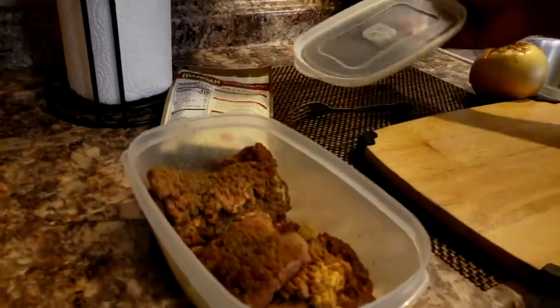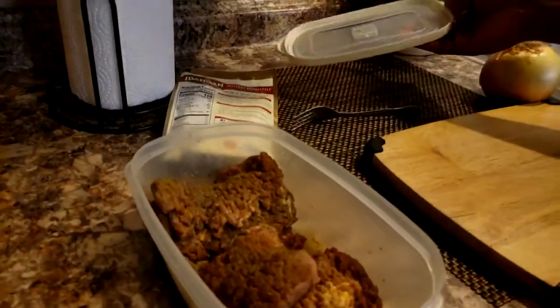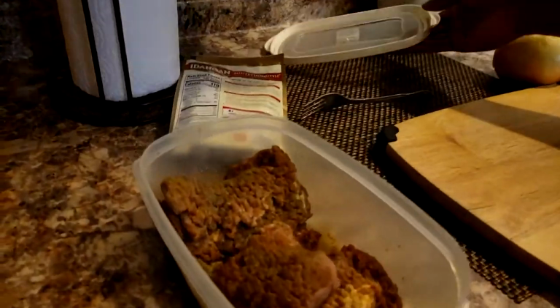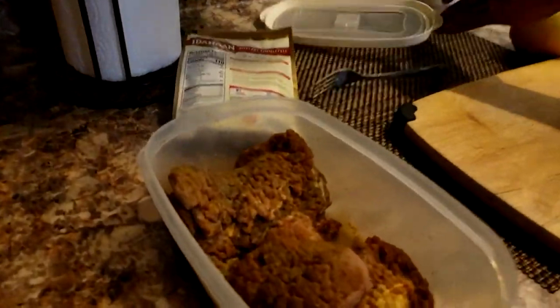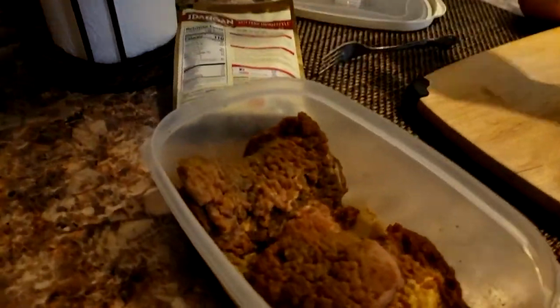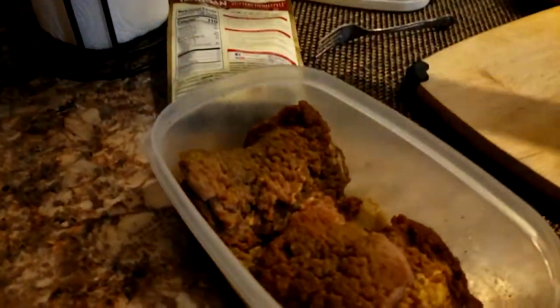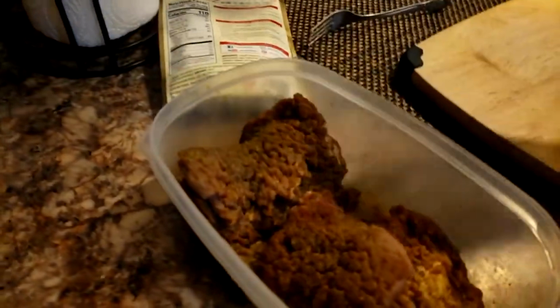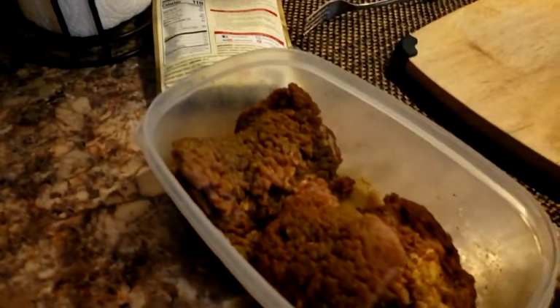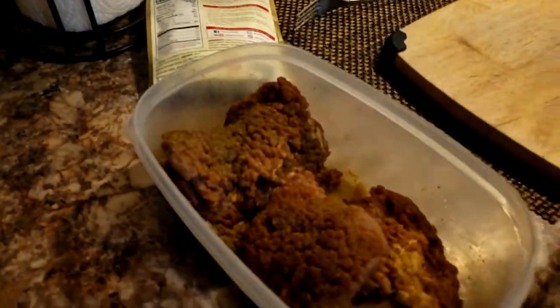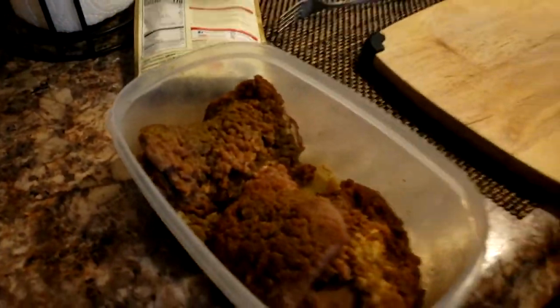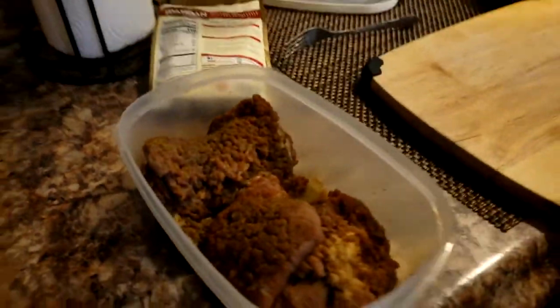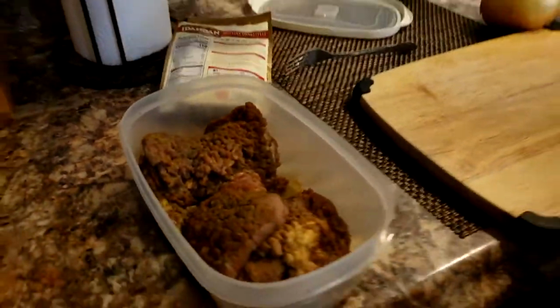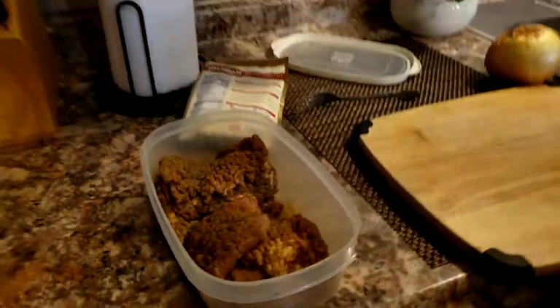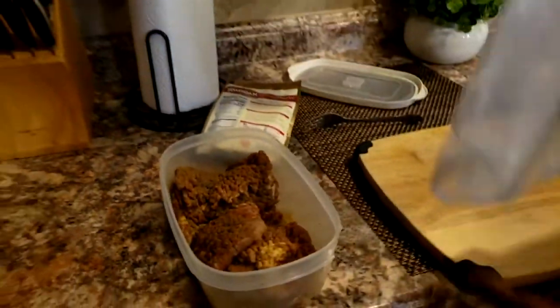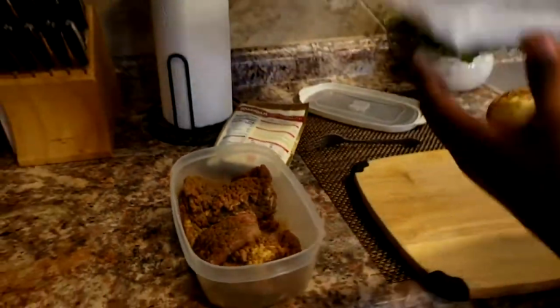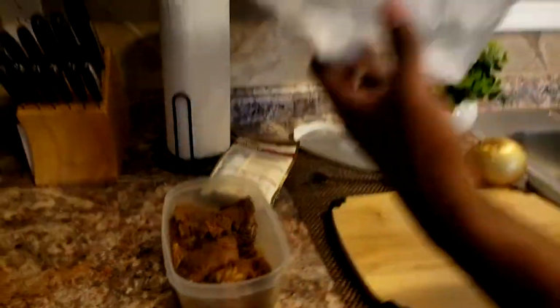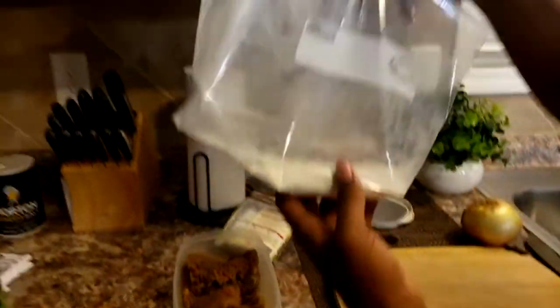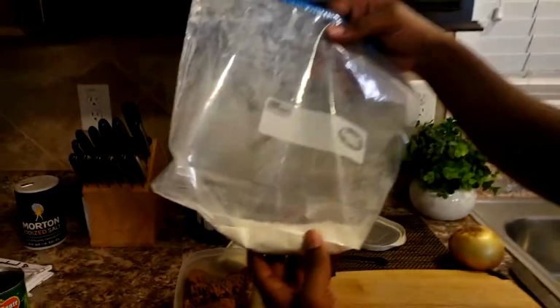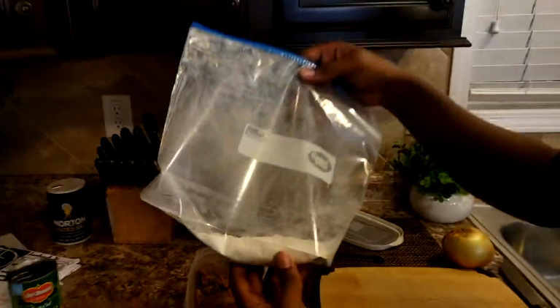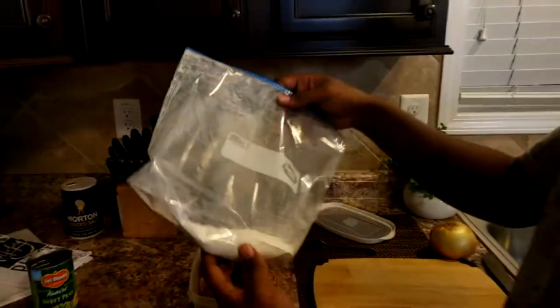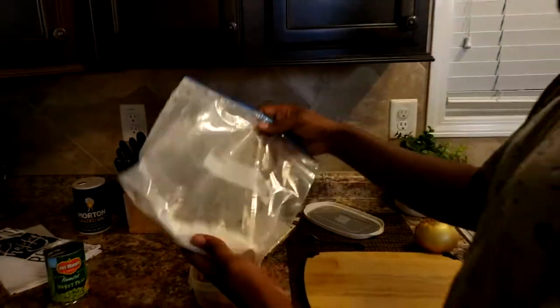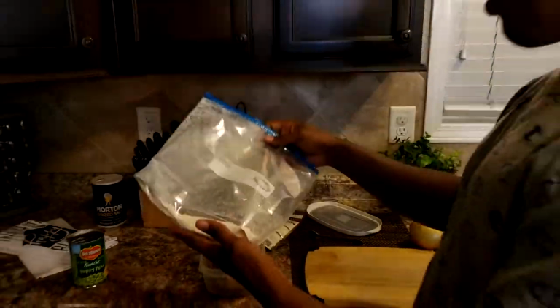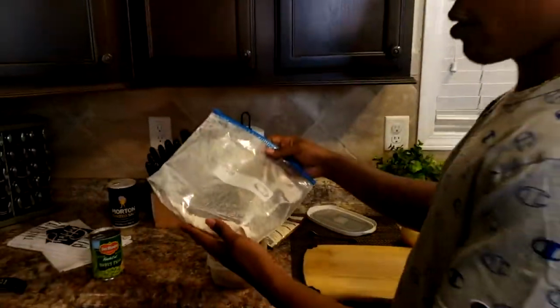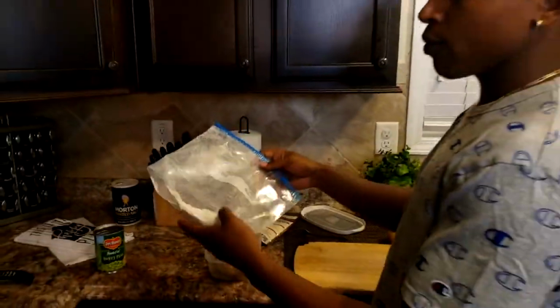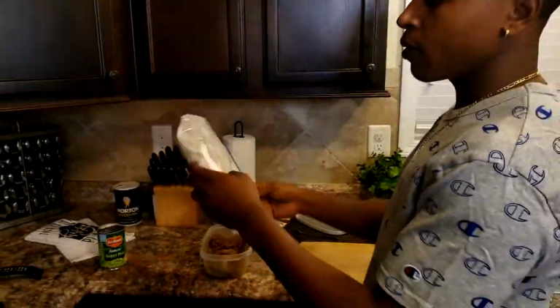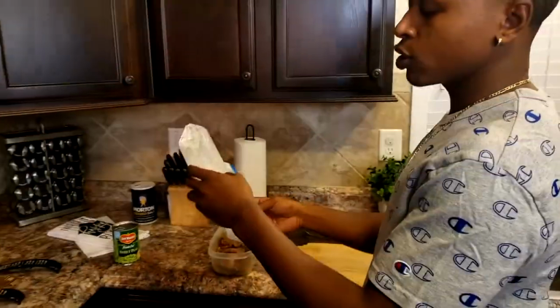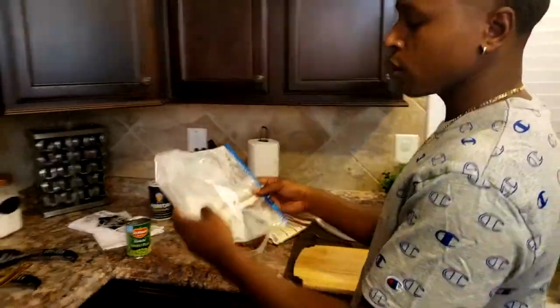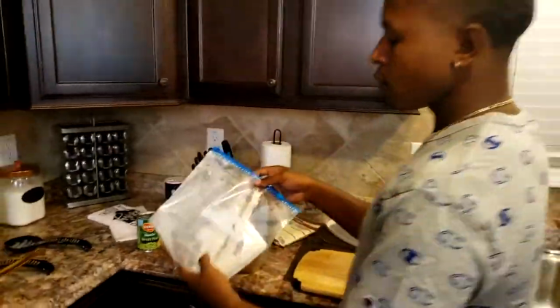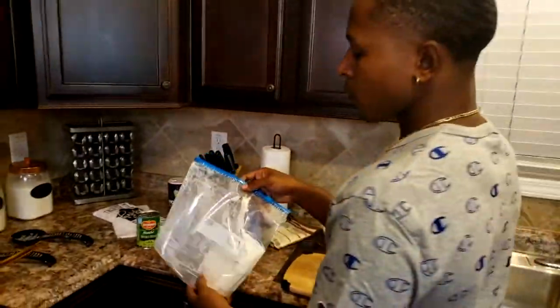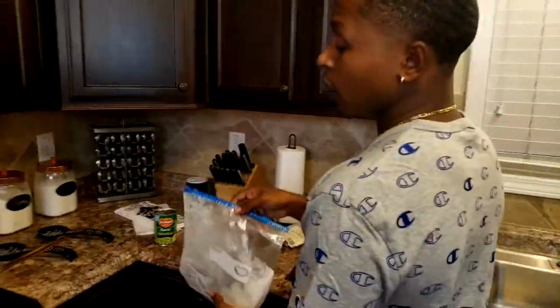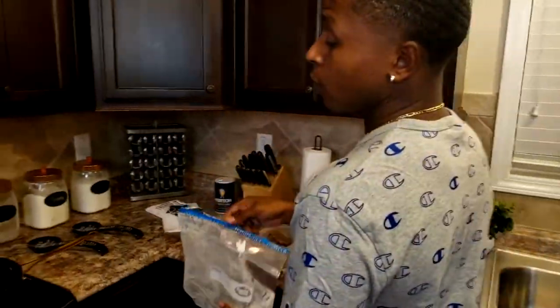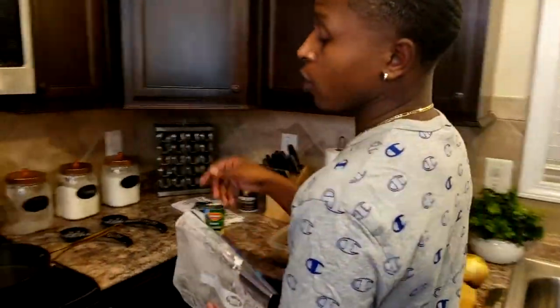Over here we have our actual product — some cube steak which I've already seasoned earlier today. We're gonna shake it up in our flour mixture and then we're gonna get it in the oil.